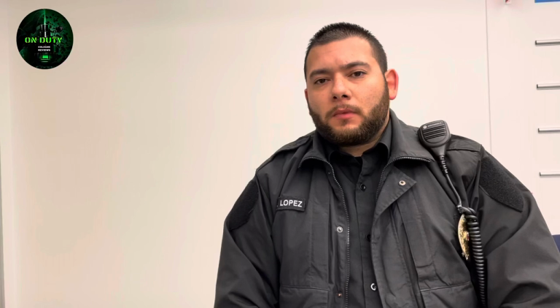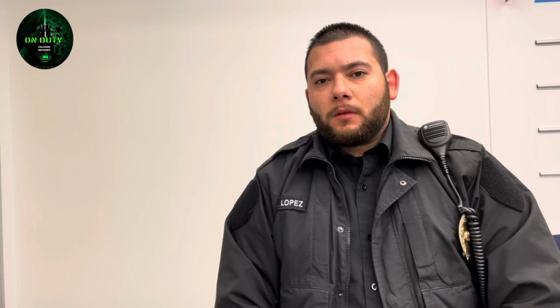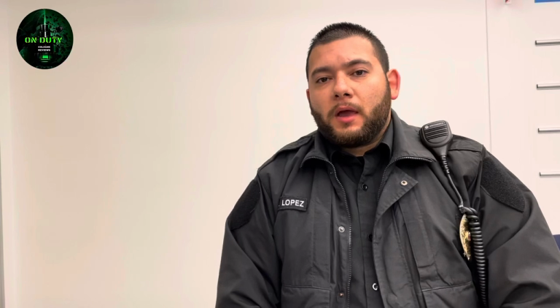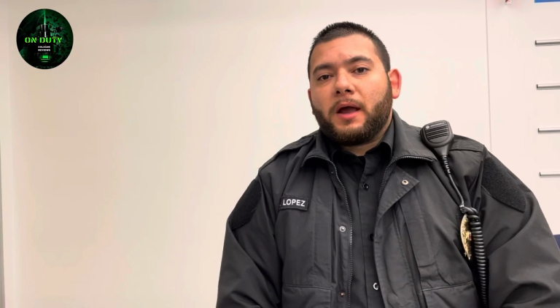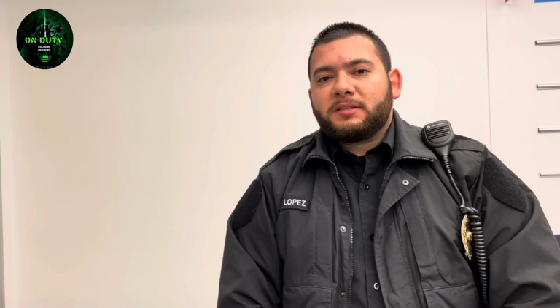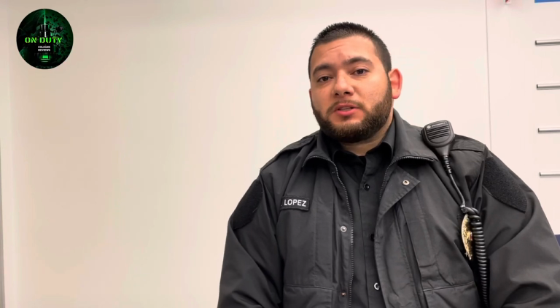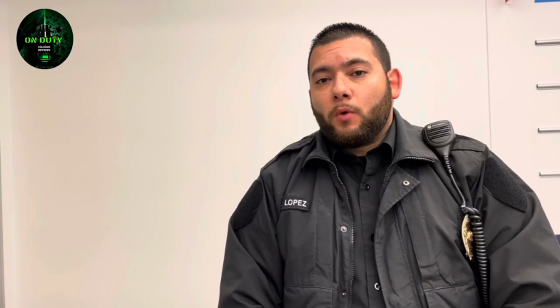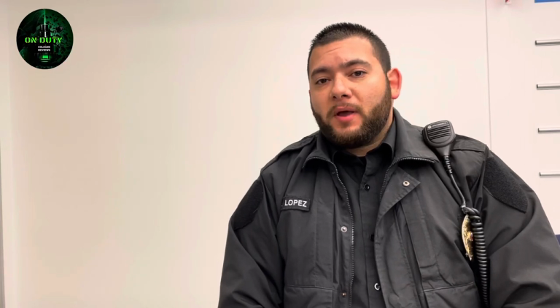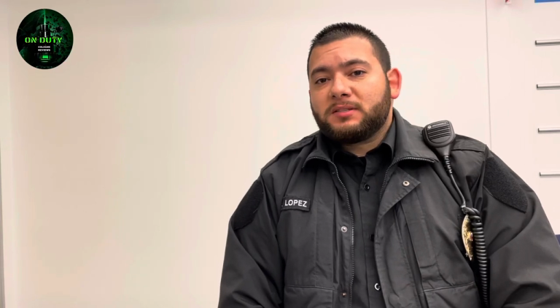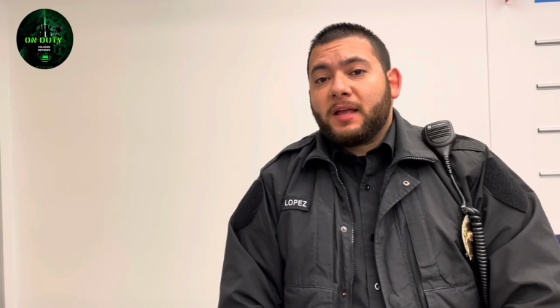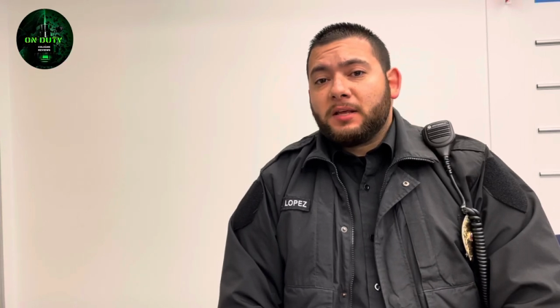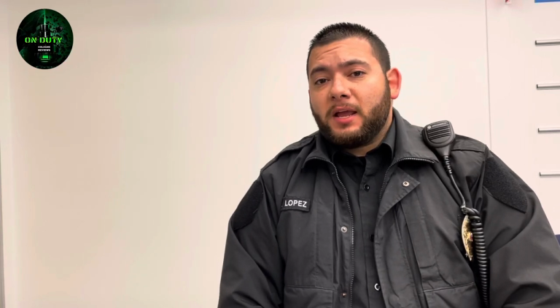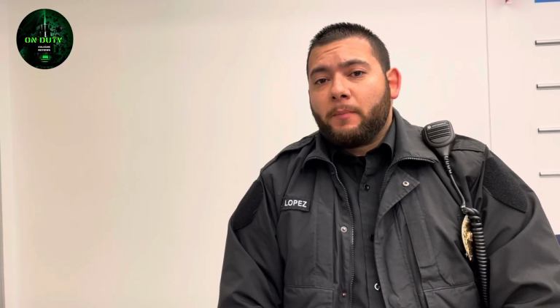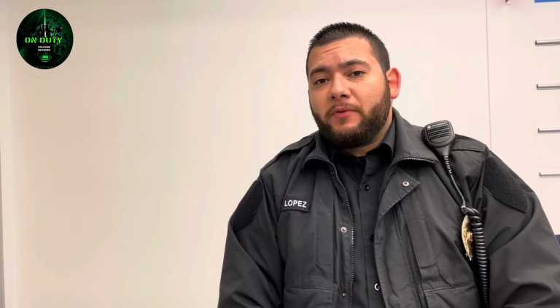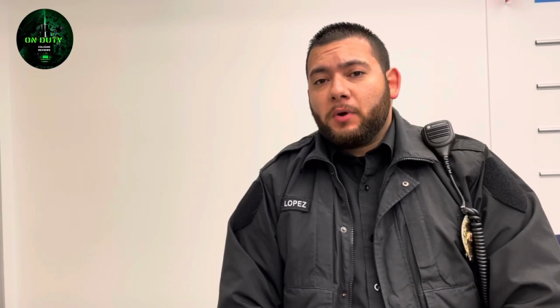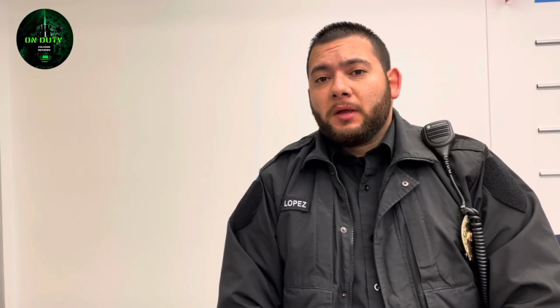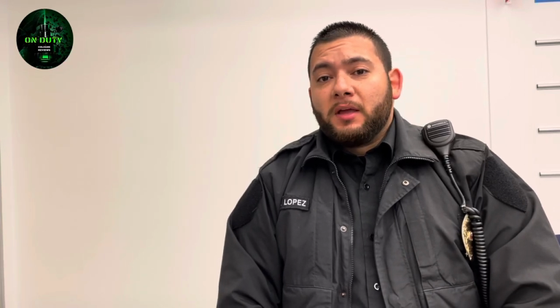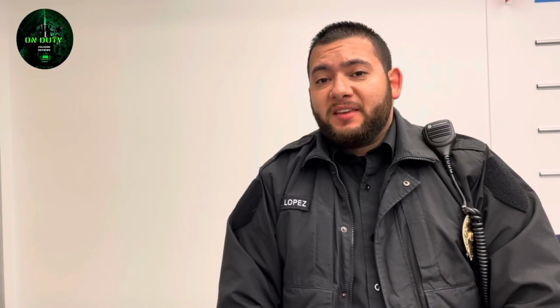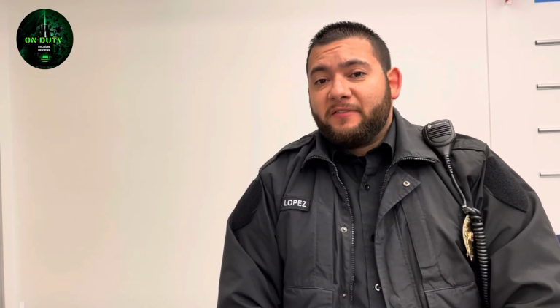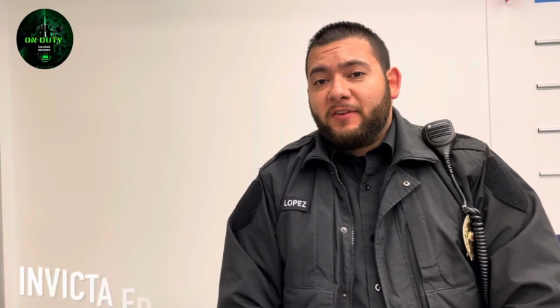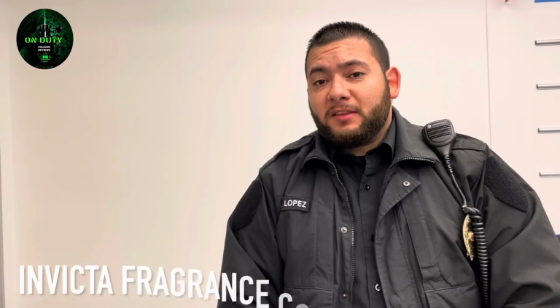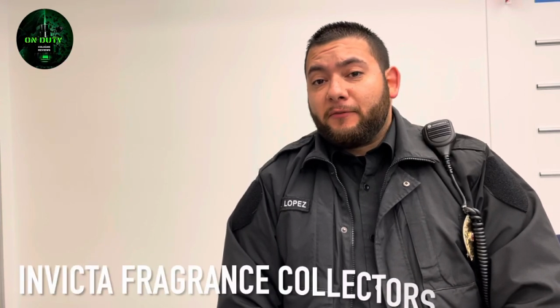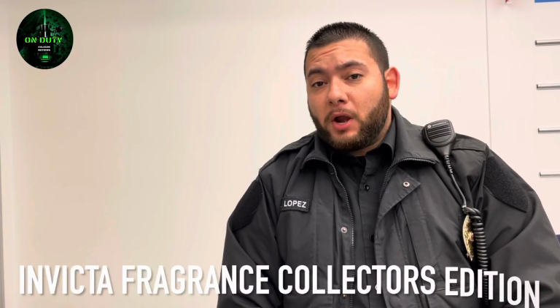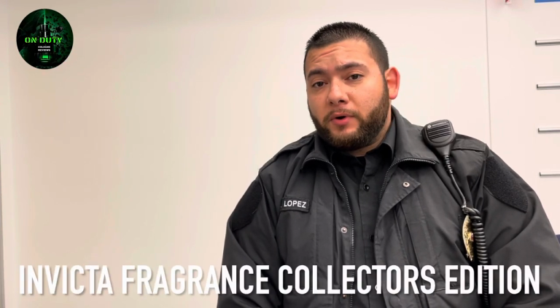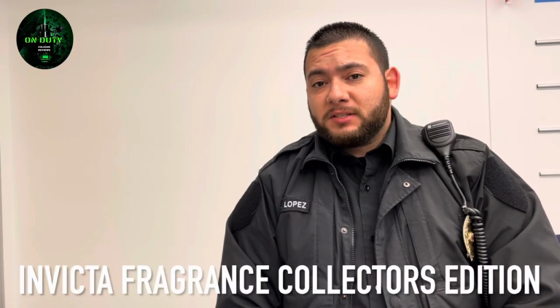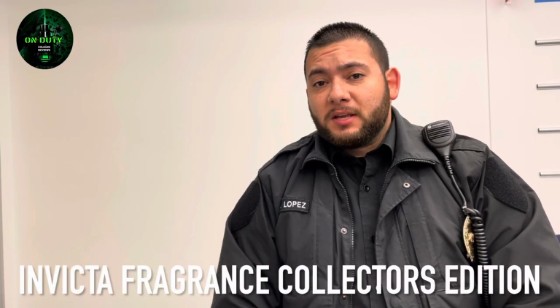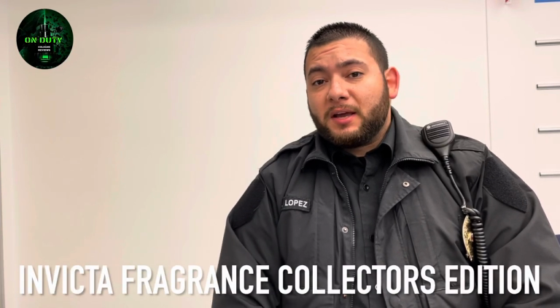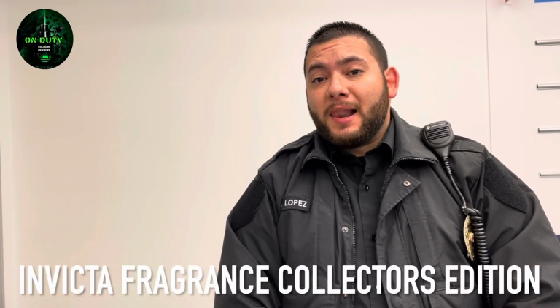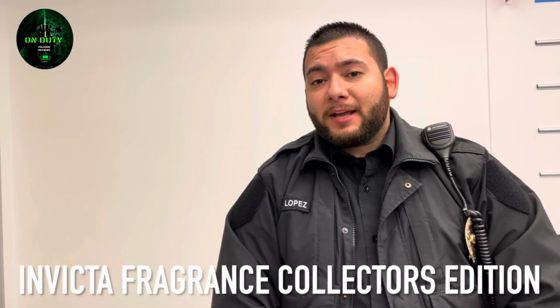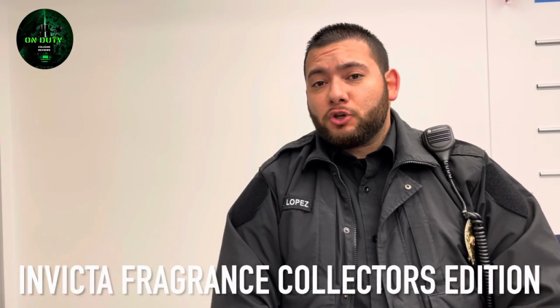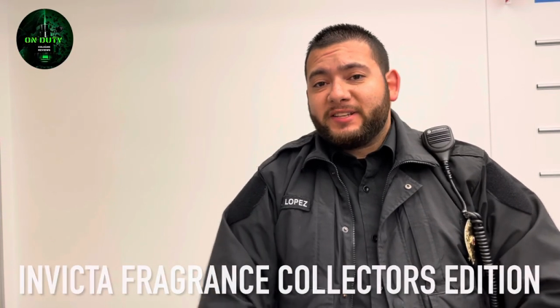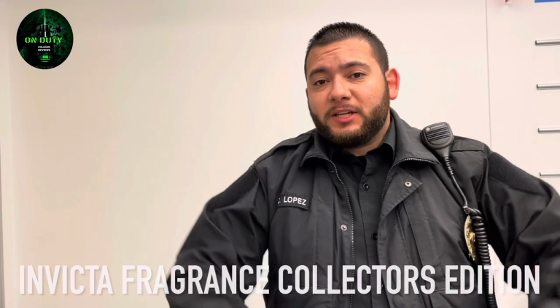Hey guys, it's Lopez and today I'm reviewing the Invicta Fragrance Collector's Edition.